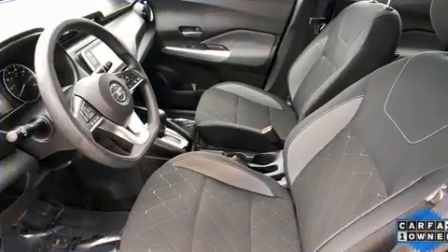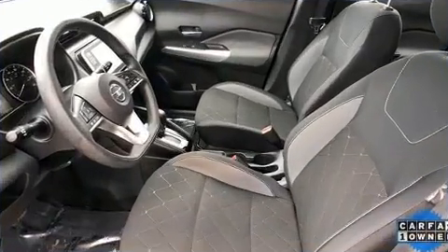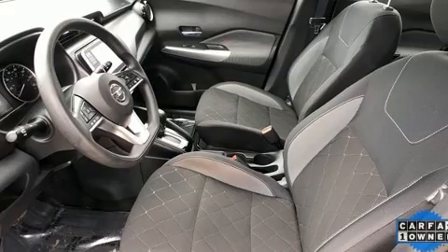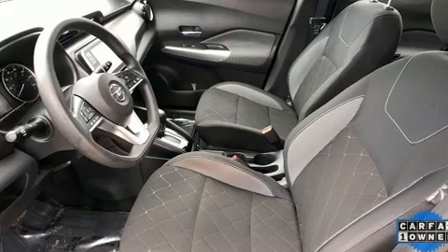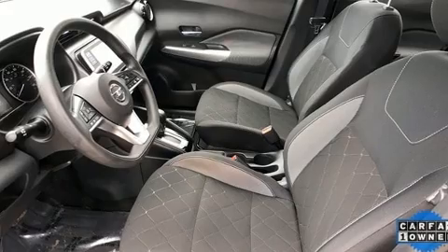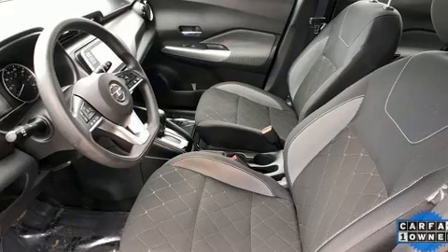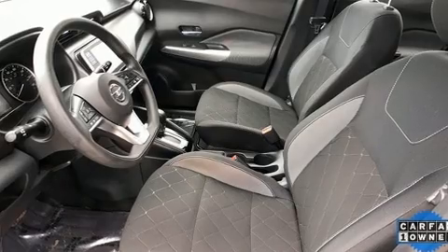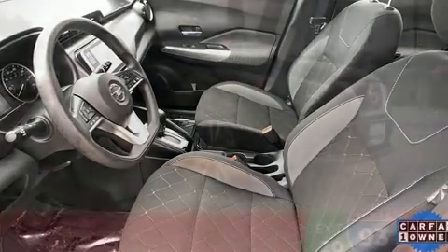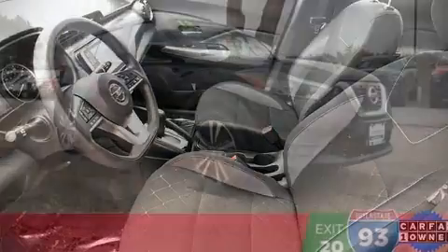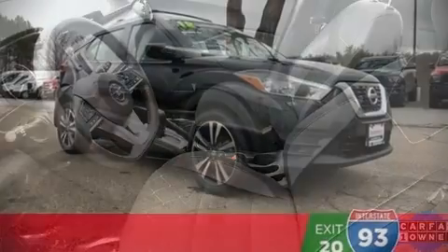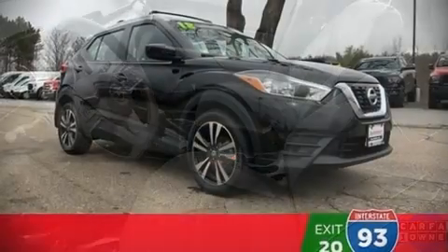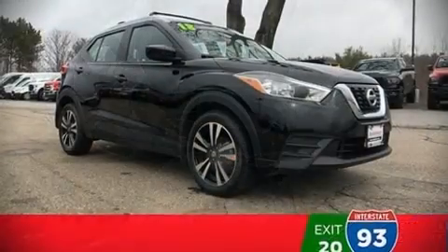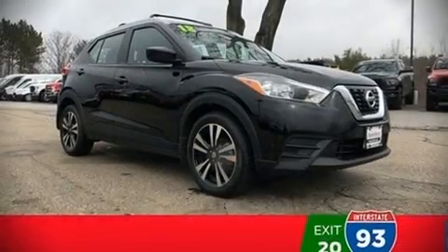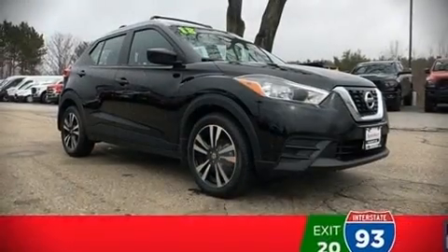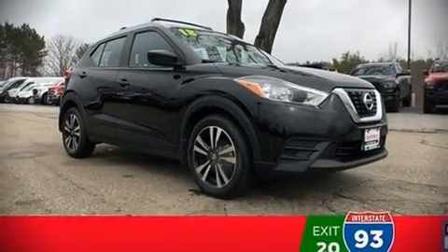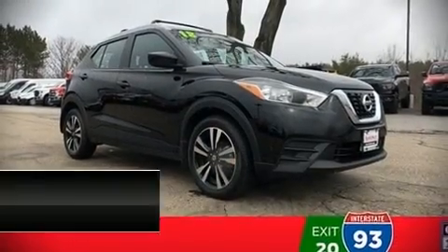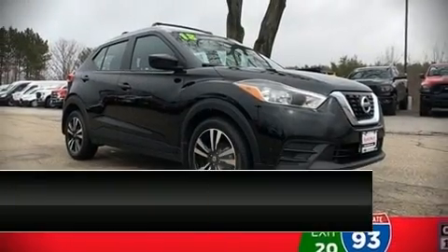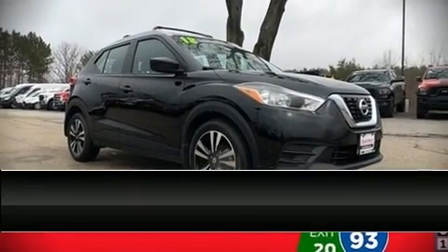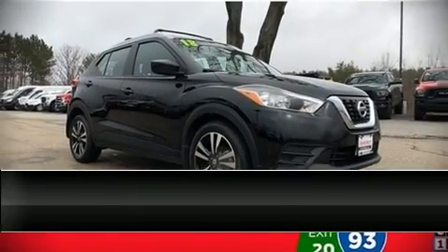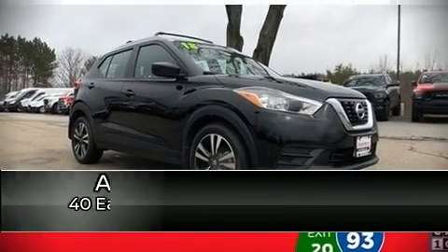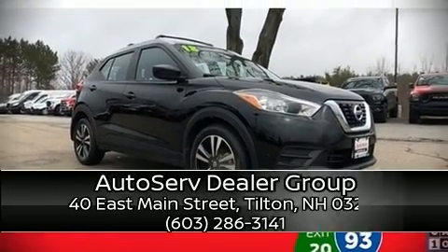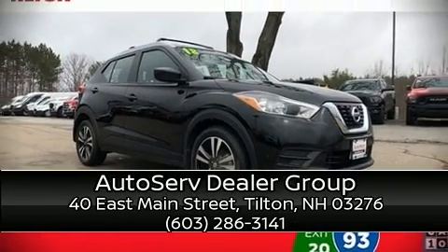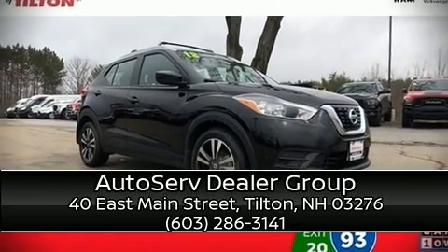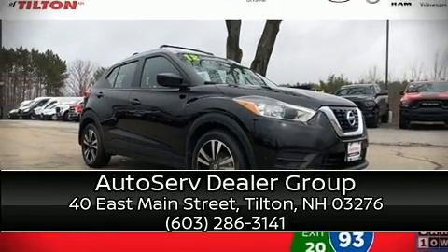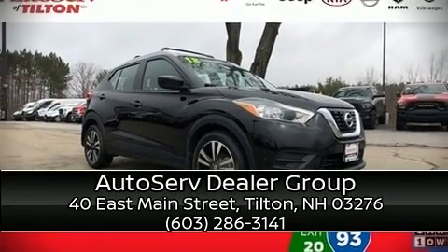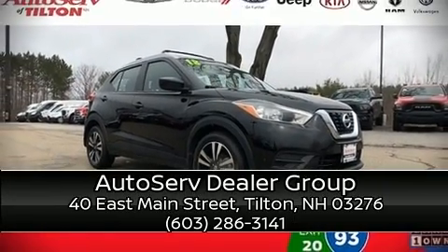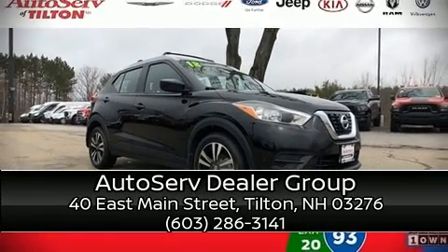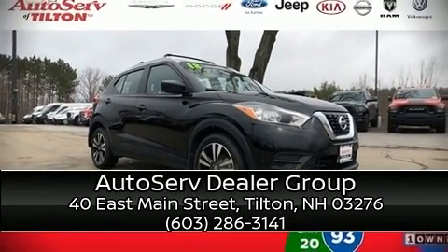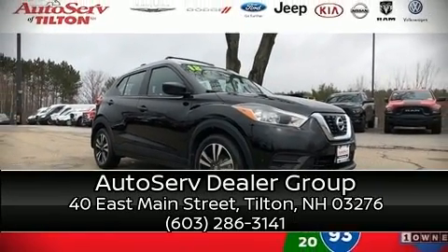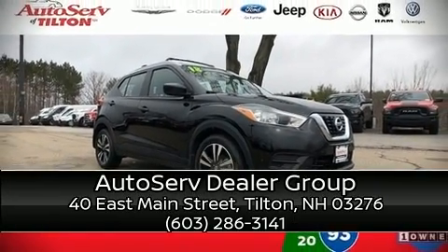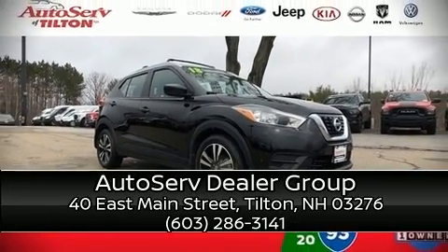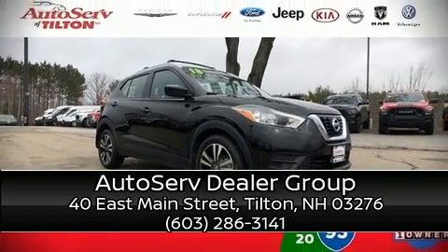Our sales reps are knowledgeable and professional. So, stop in and take a test drive.